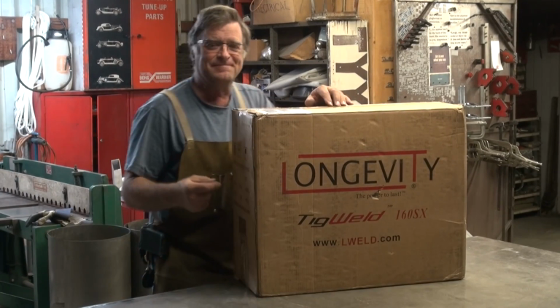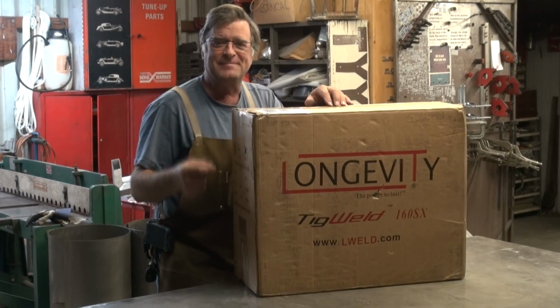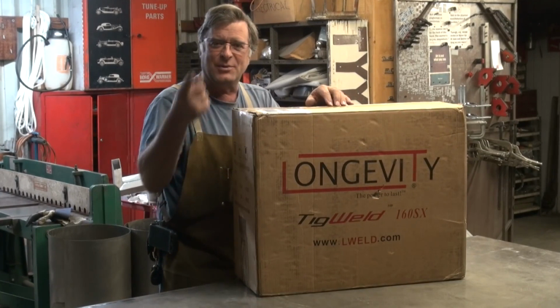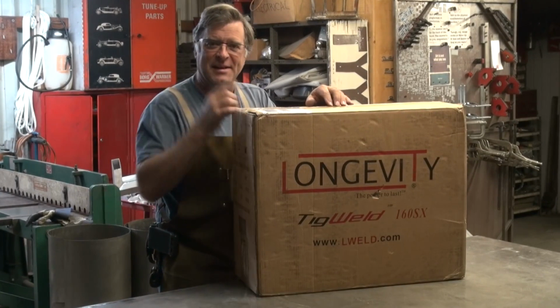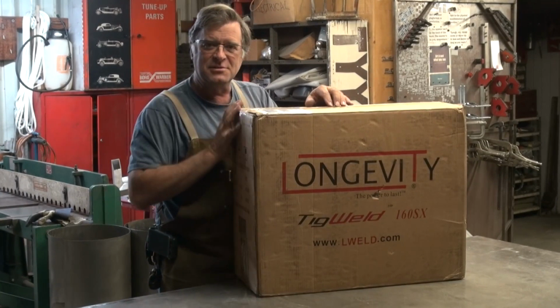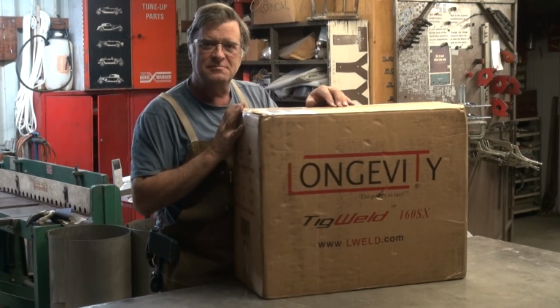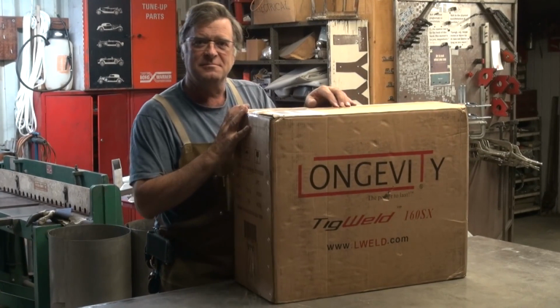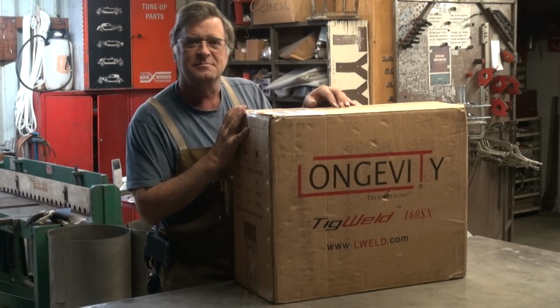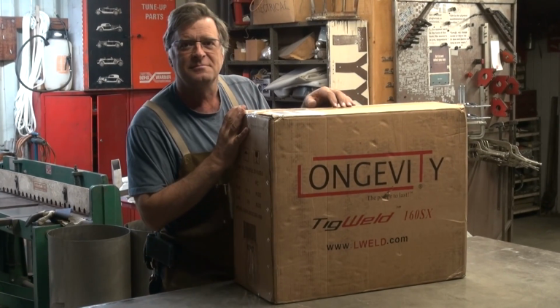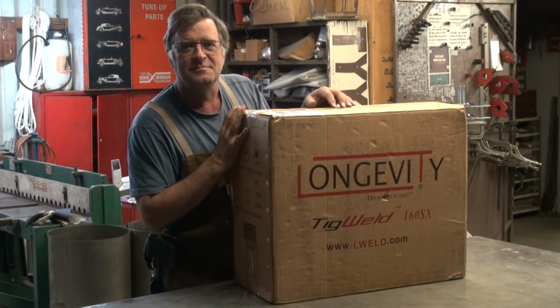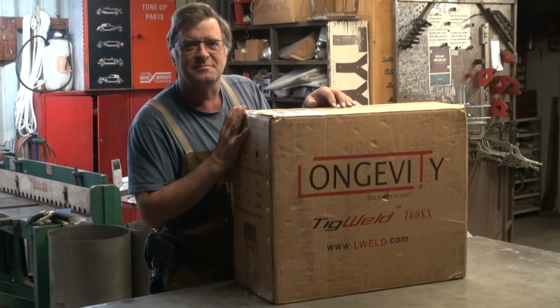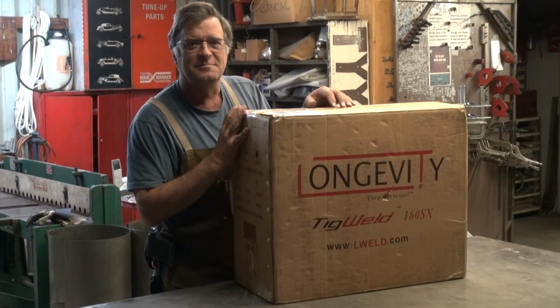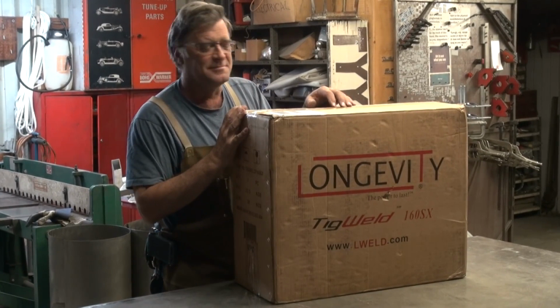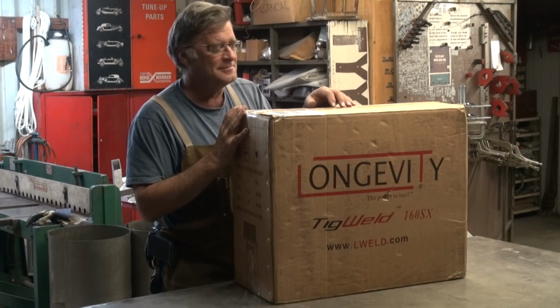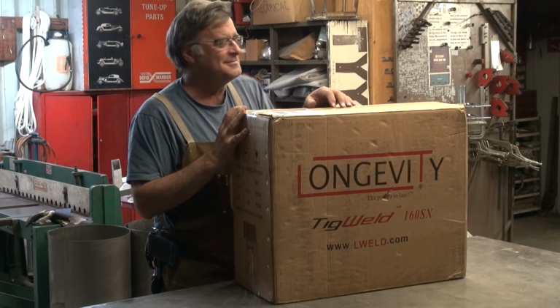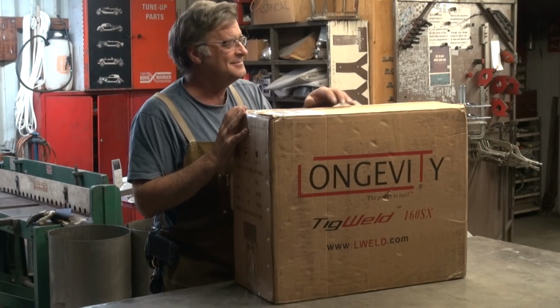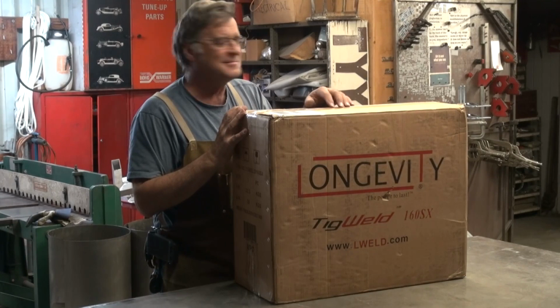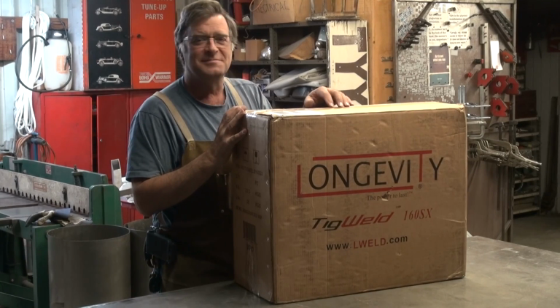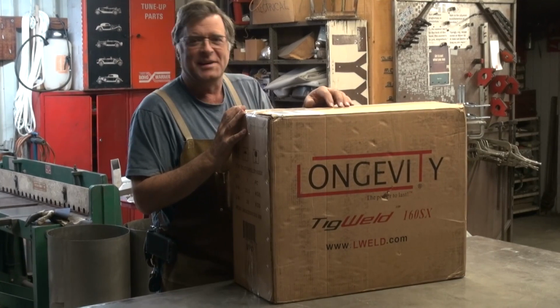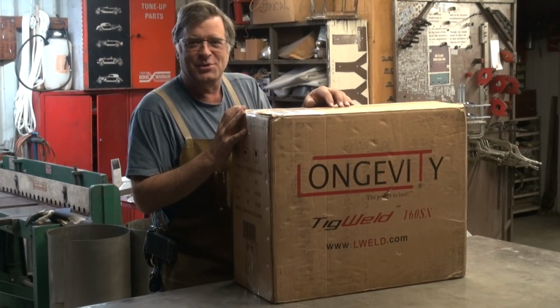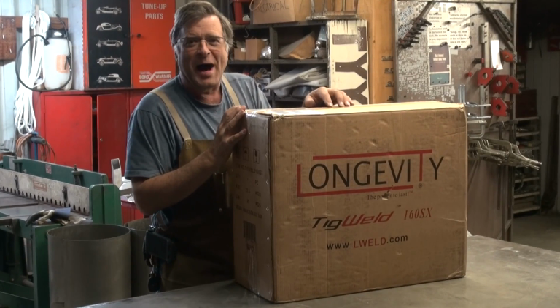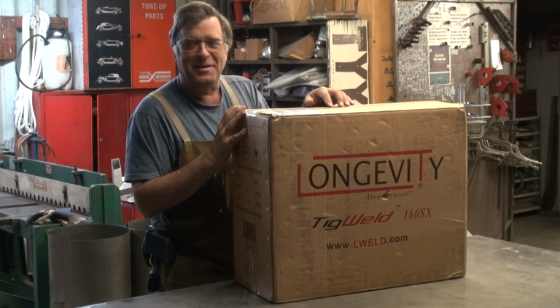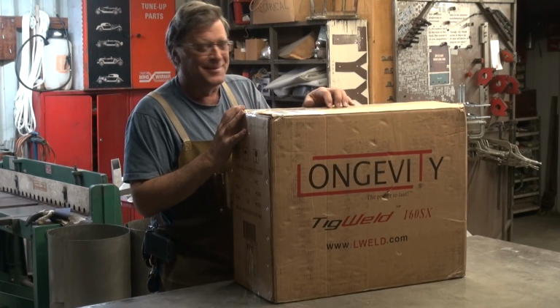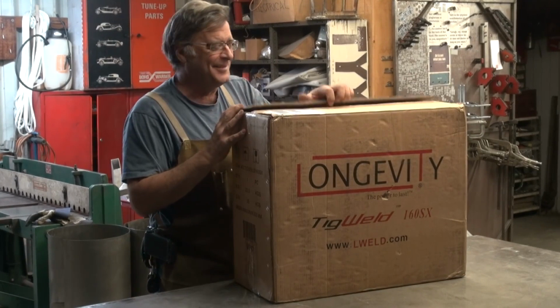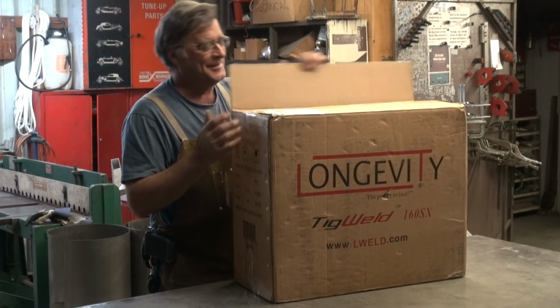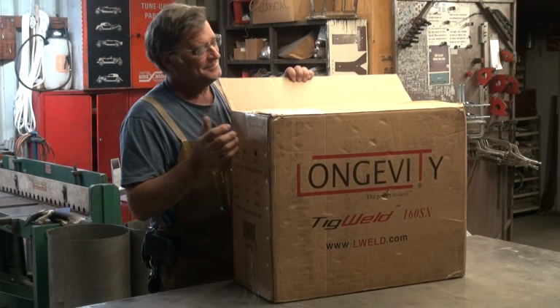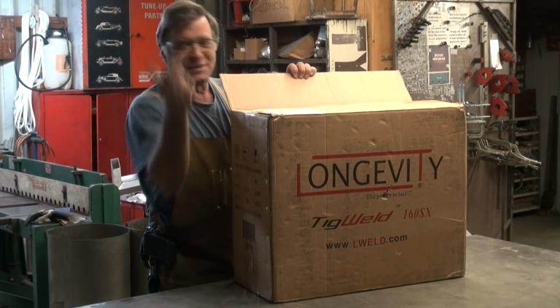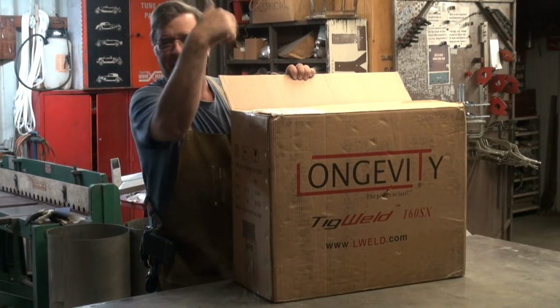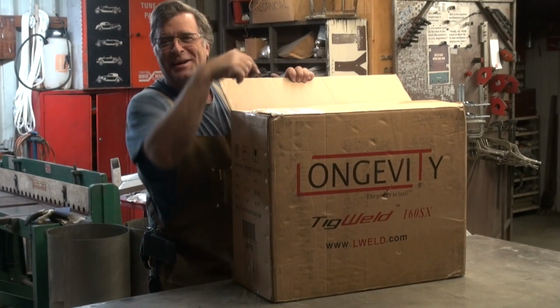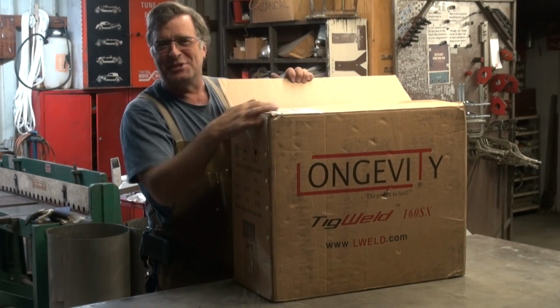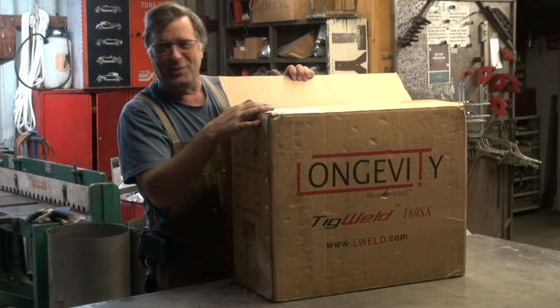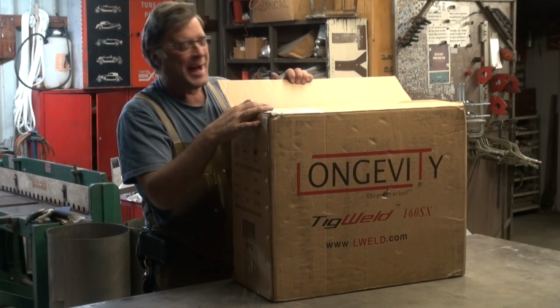Do you know what that is? Not yet. Yeah, neither do I. Let's look in here and see what we got.